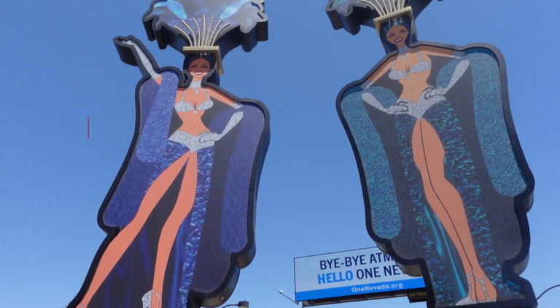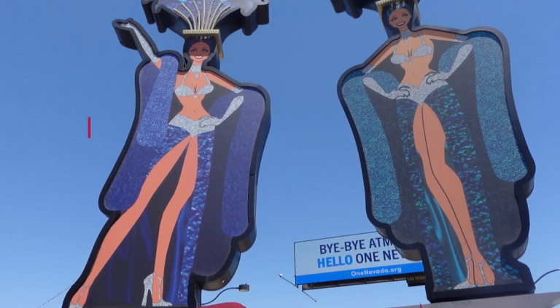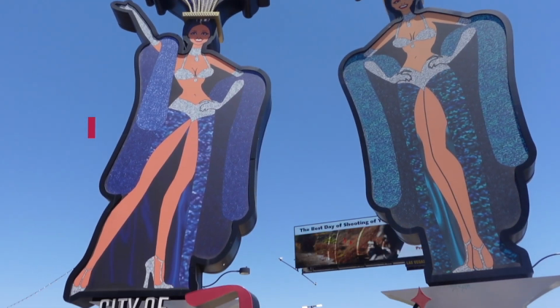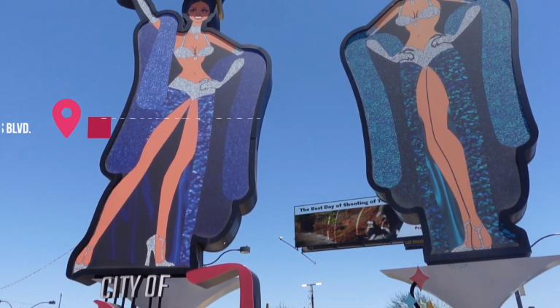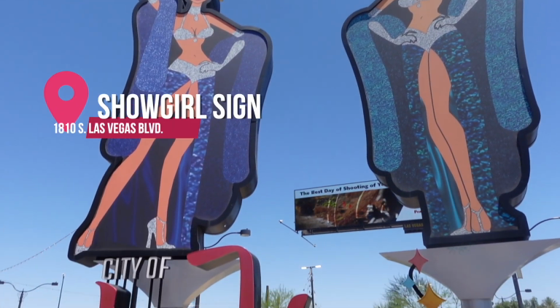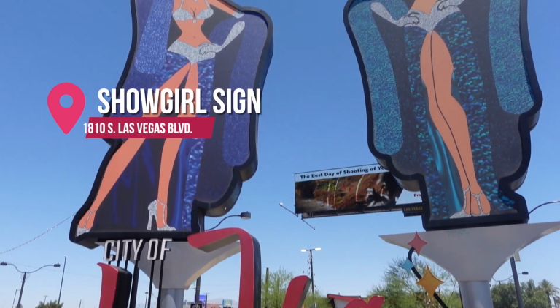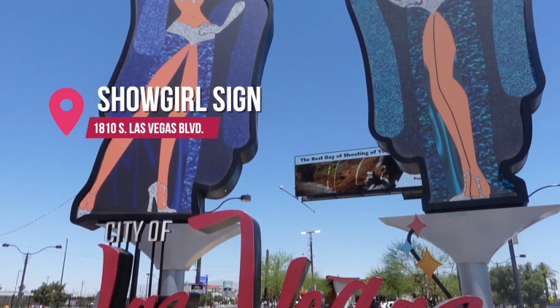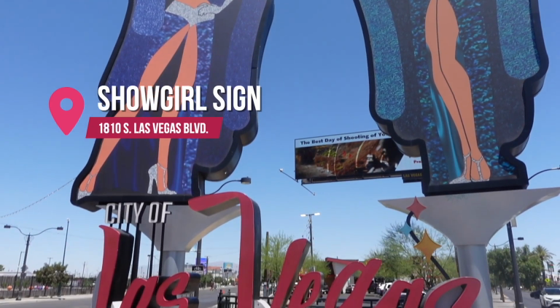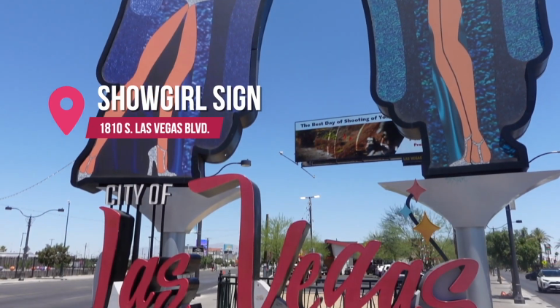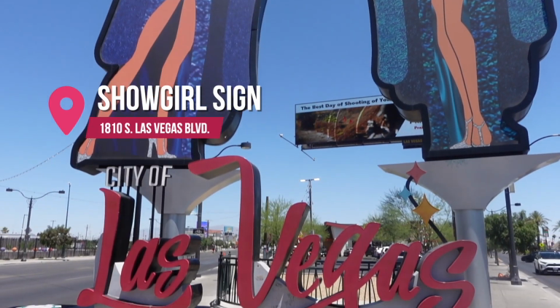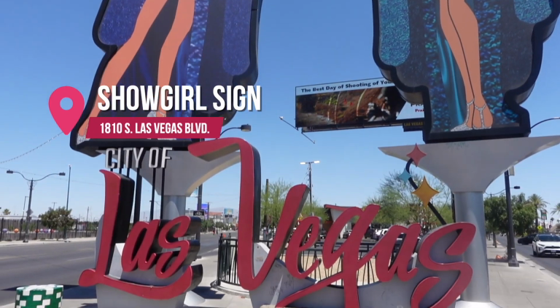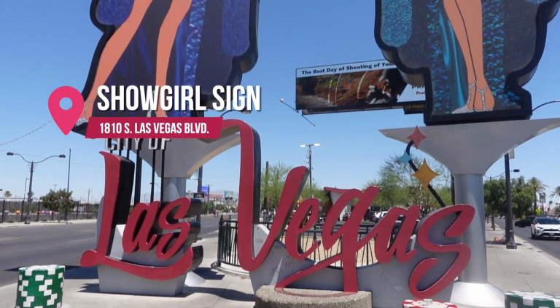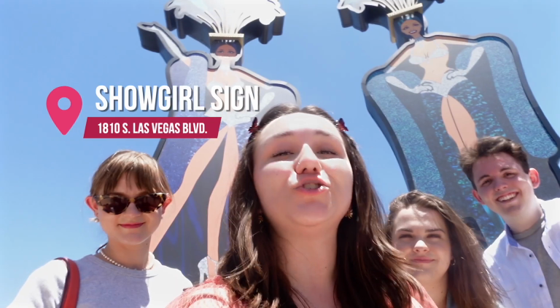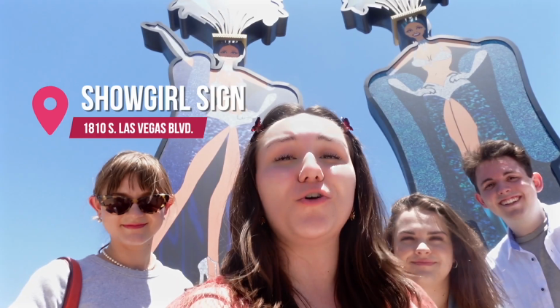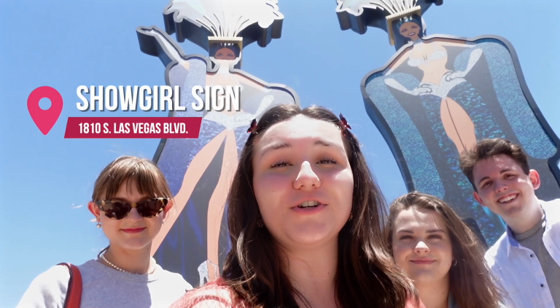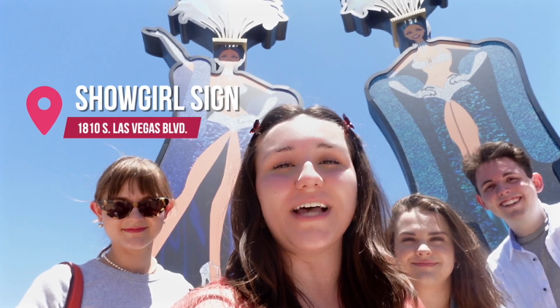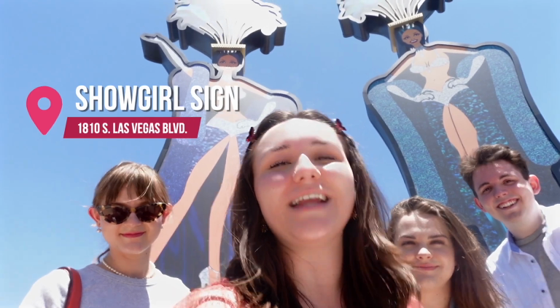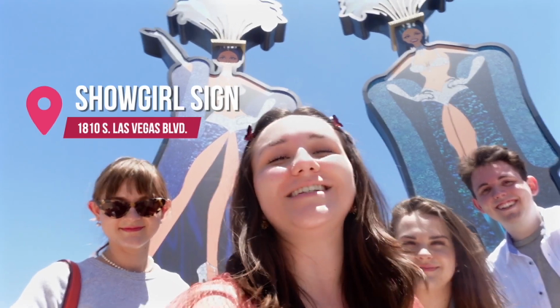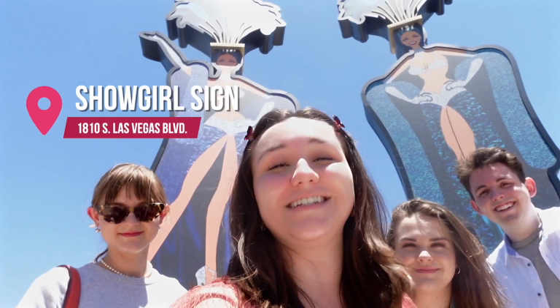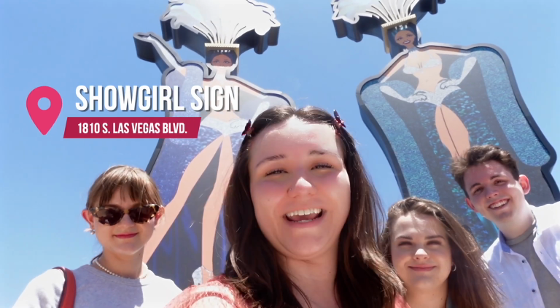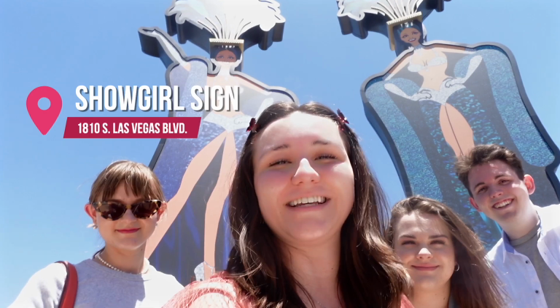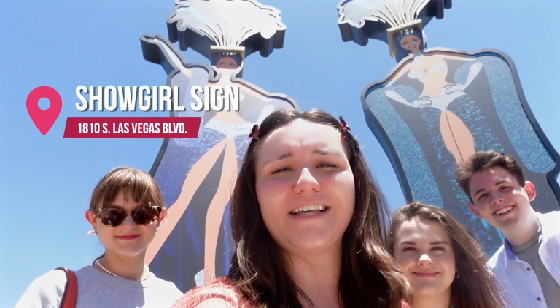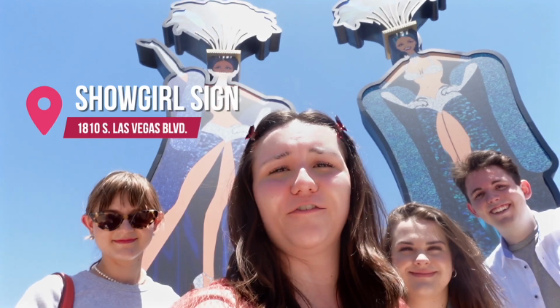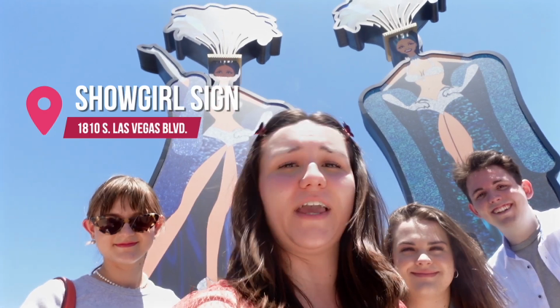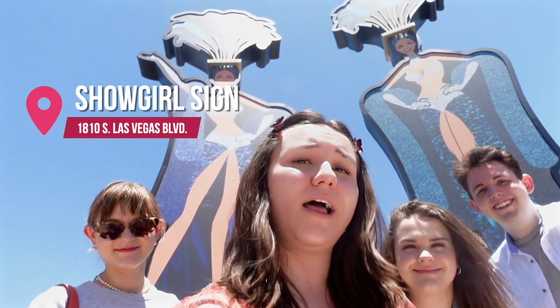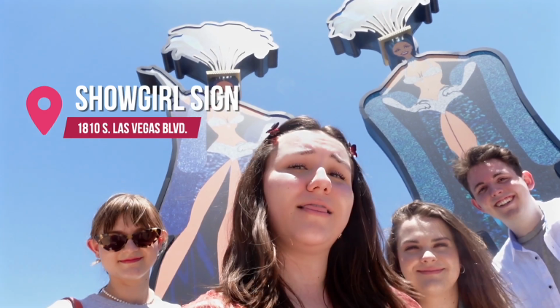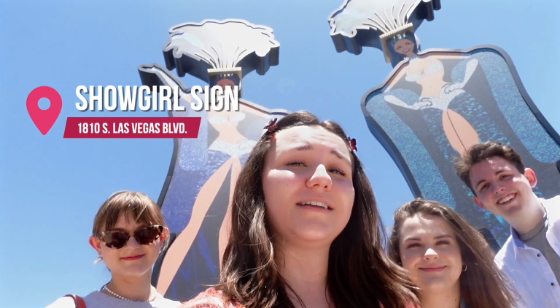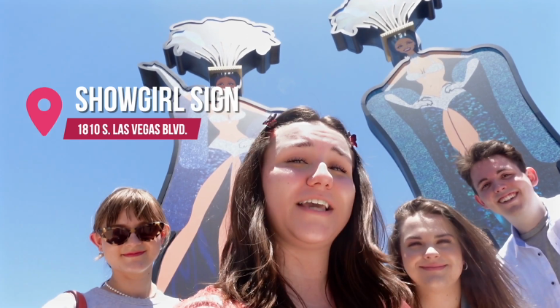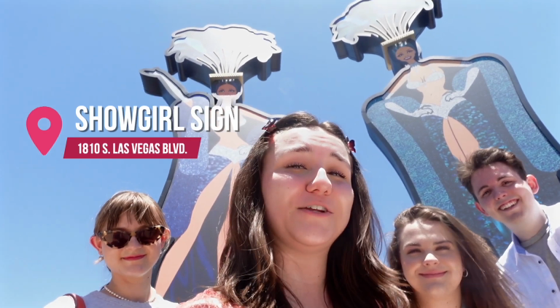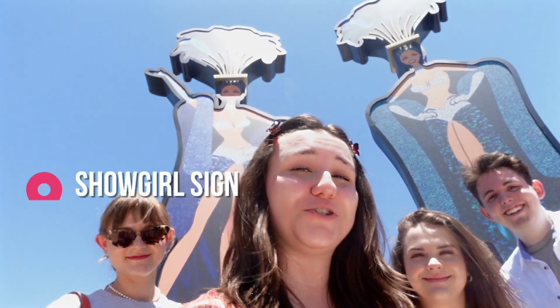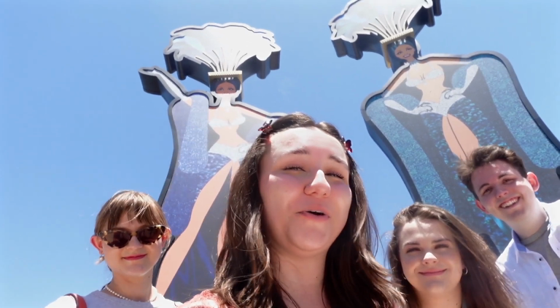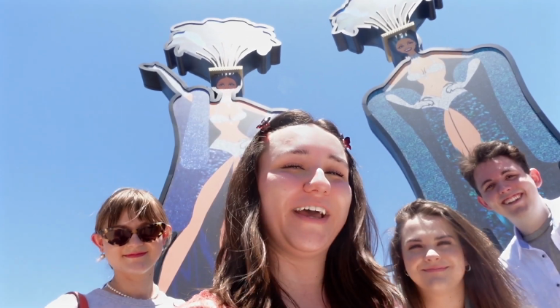Now we're here at the 50-foot showgirl sign to take a selfie. Let's get into it!